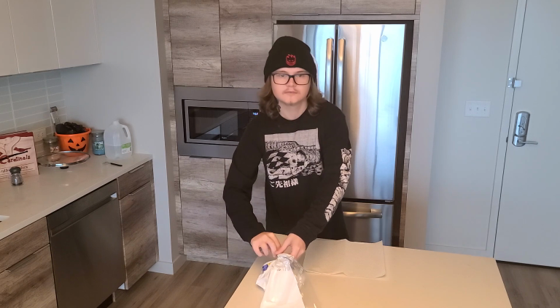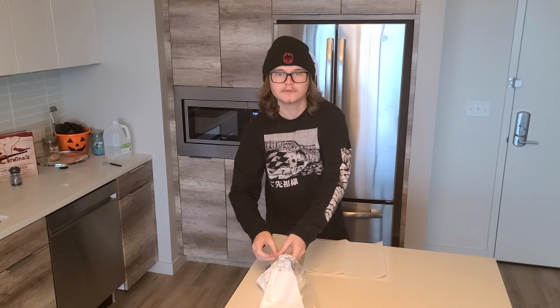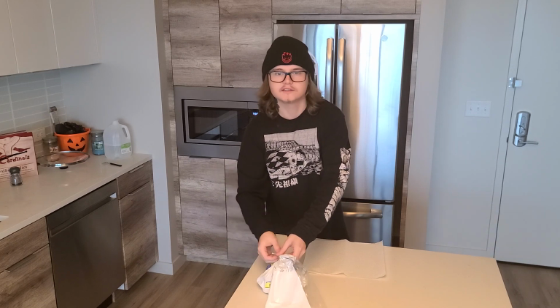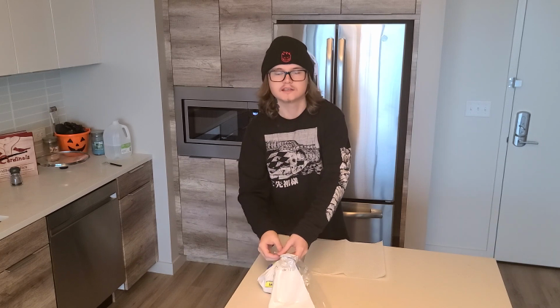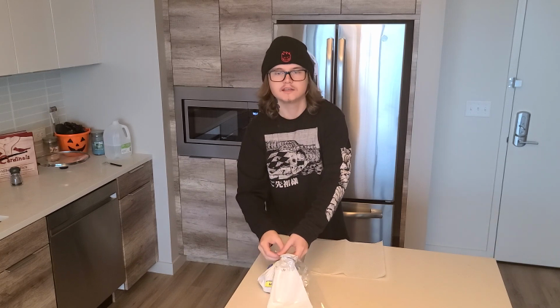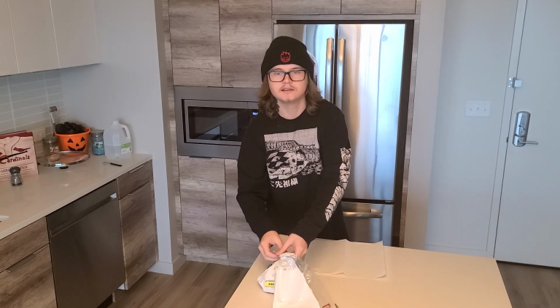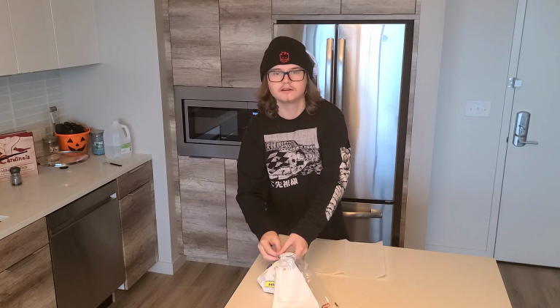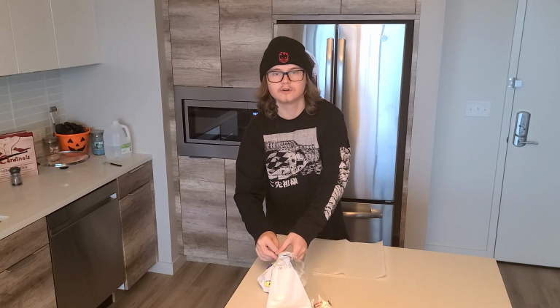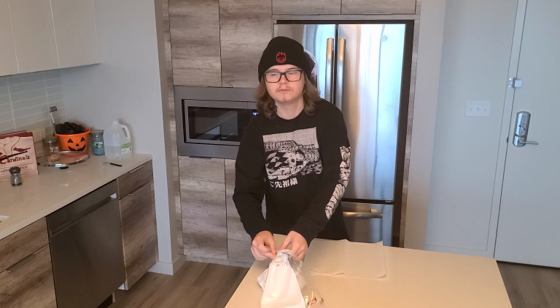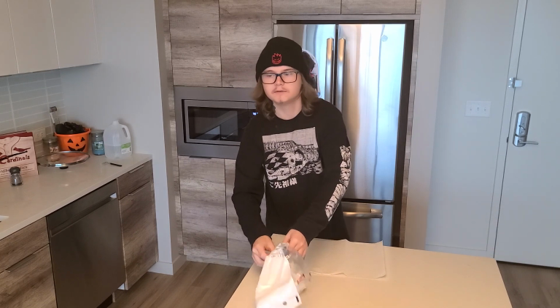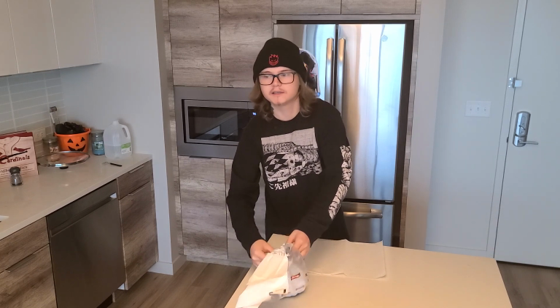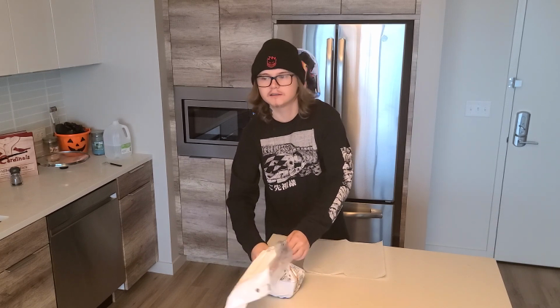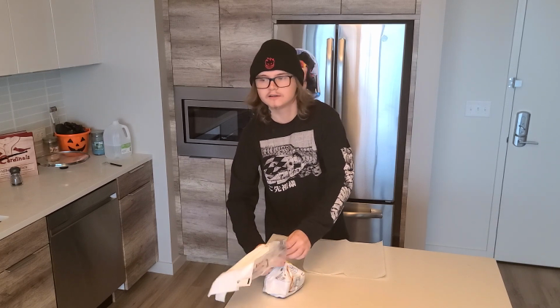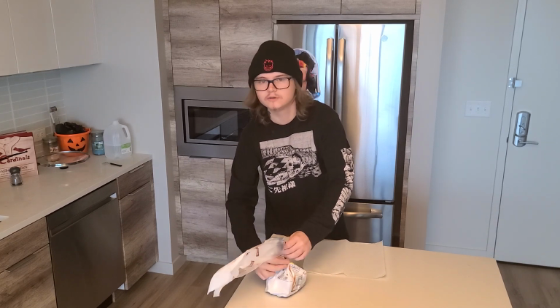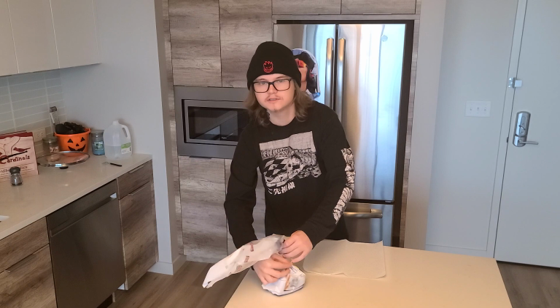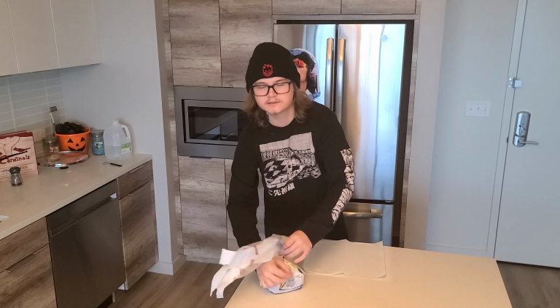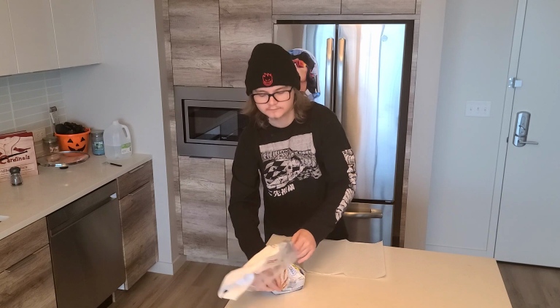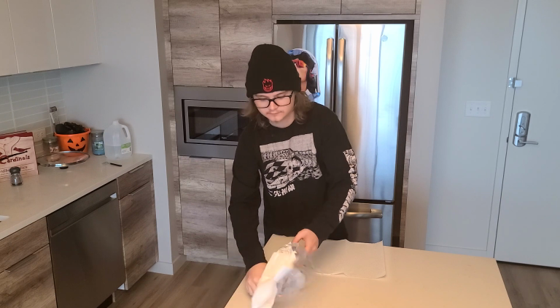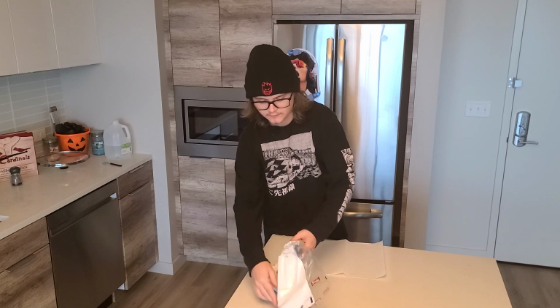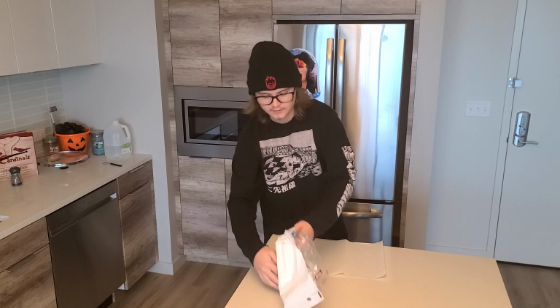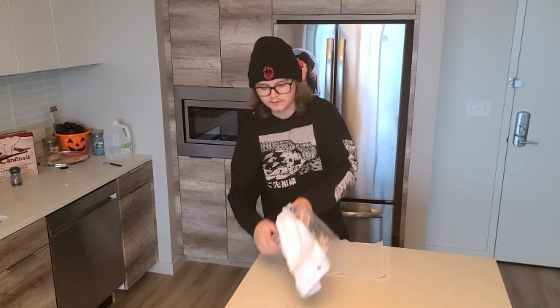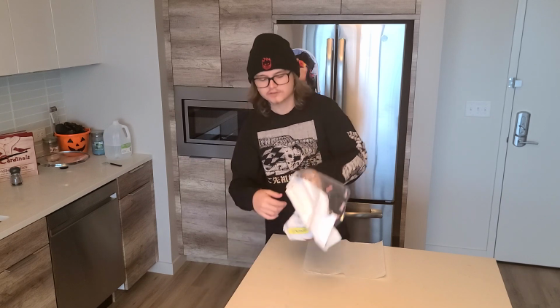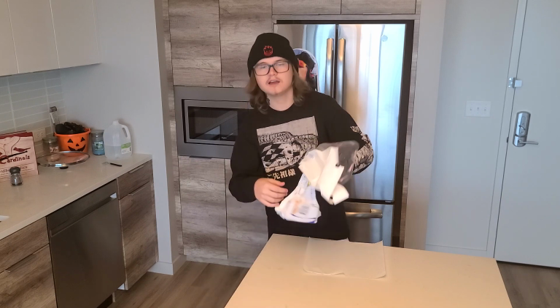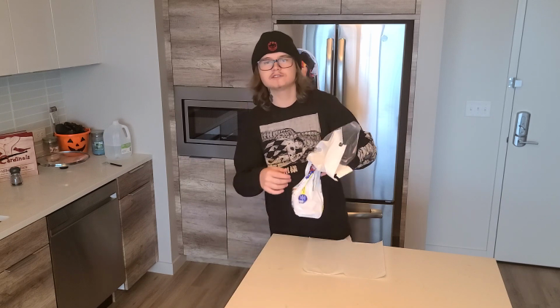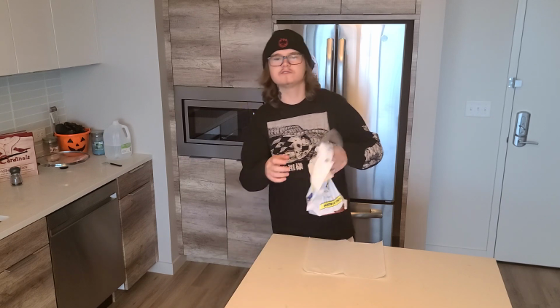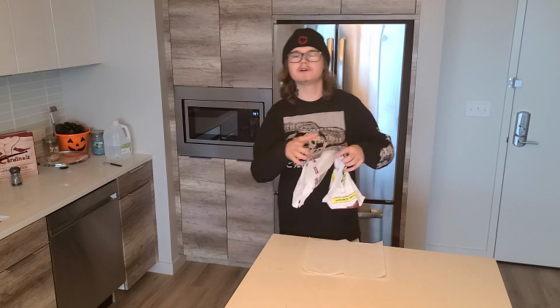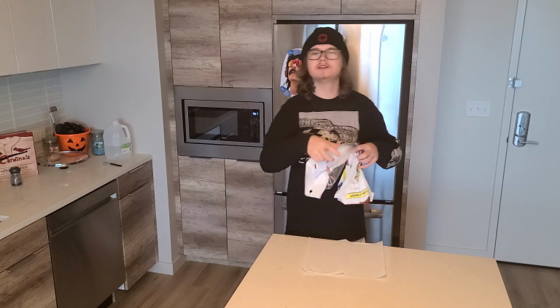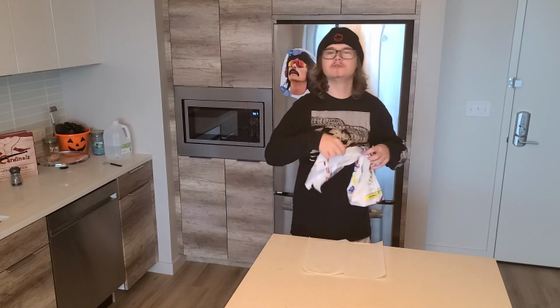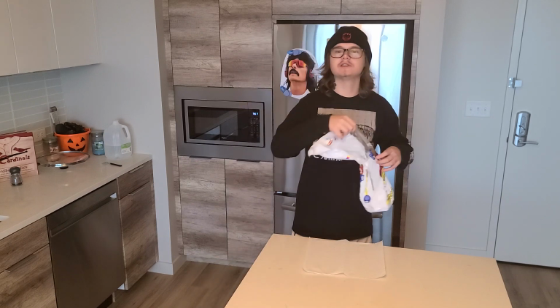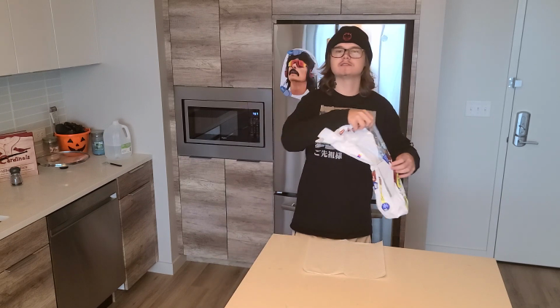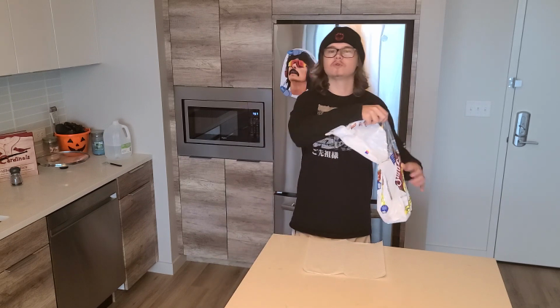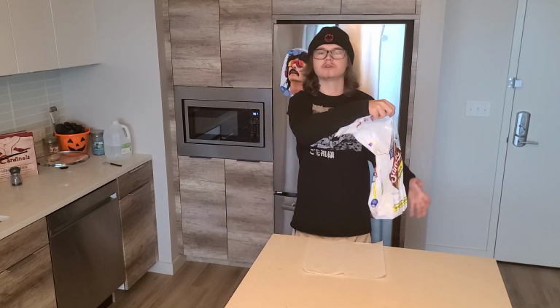That's the kitty litter robot making that noise. So how's everybody doing this morning?